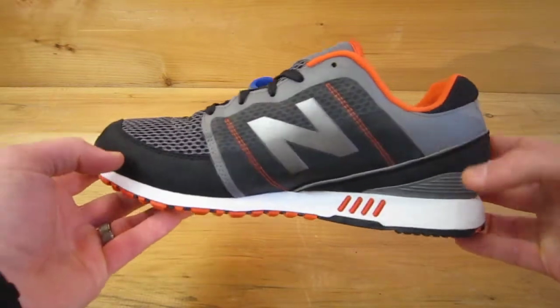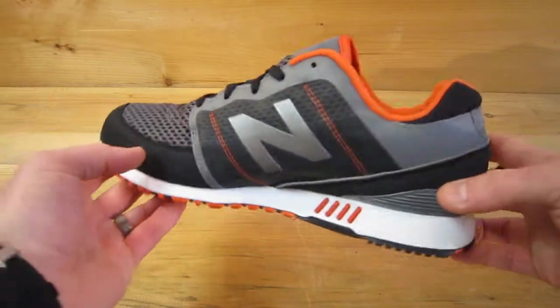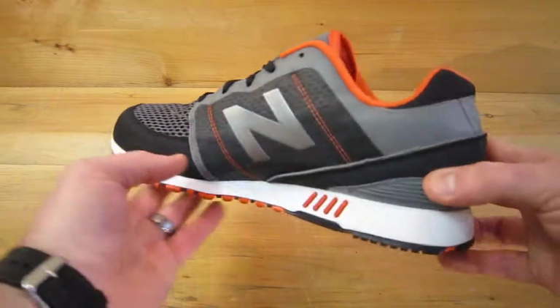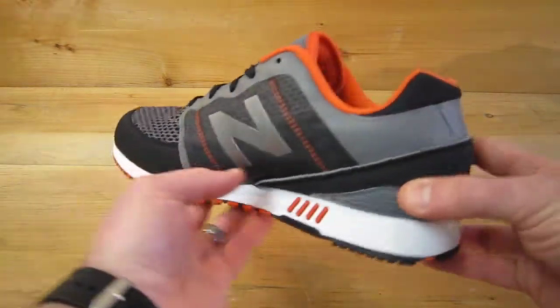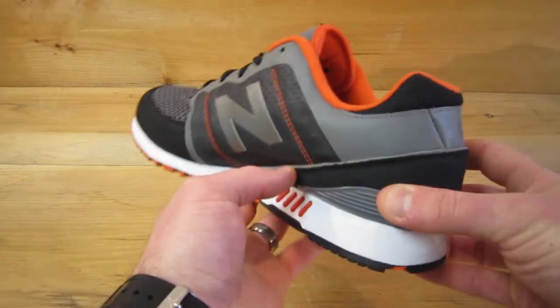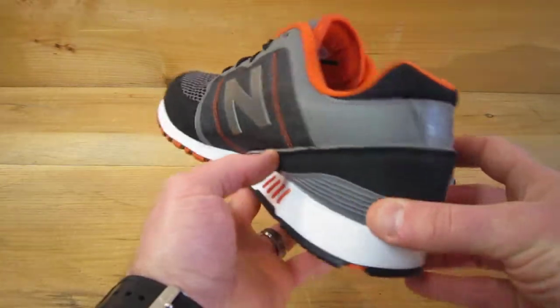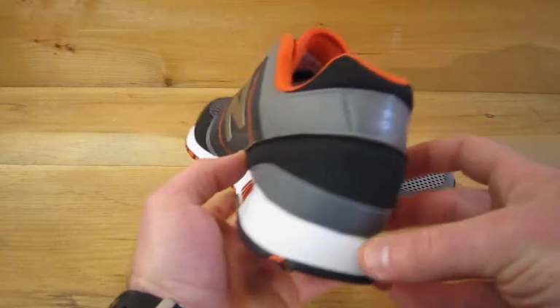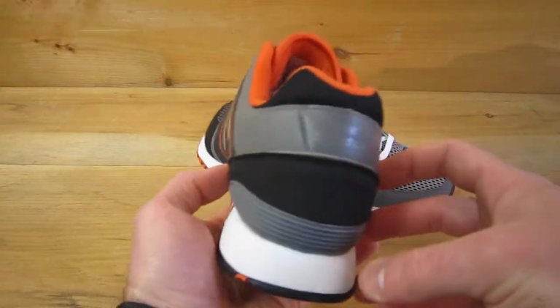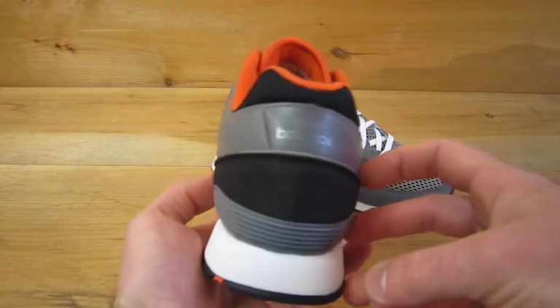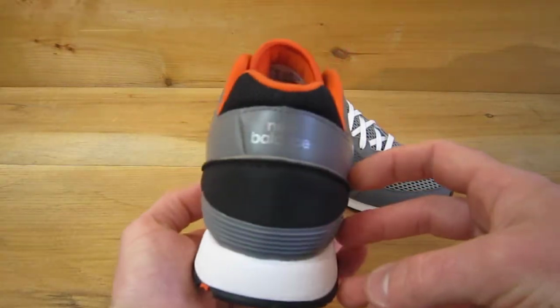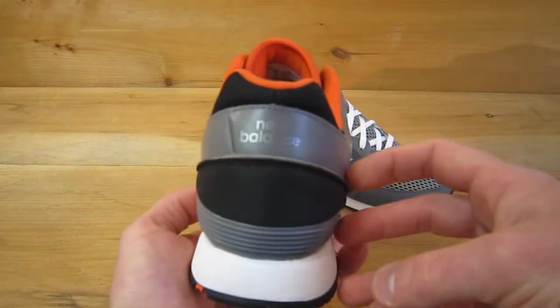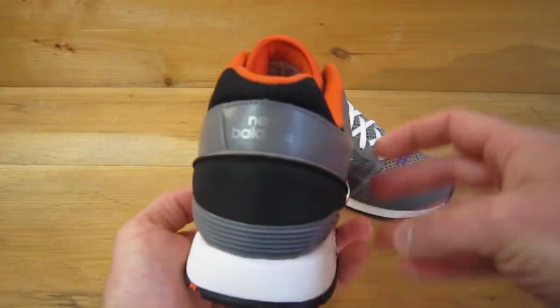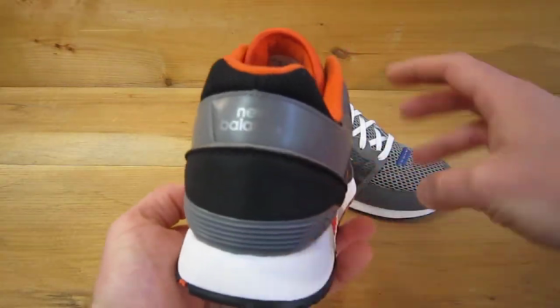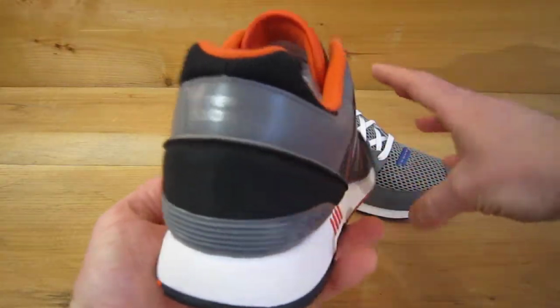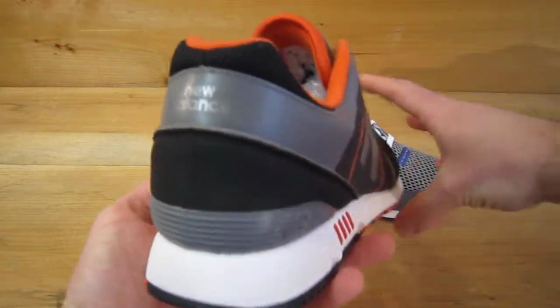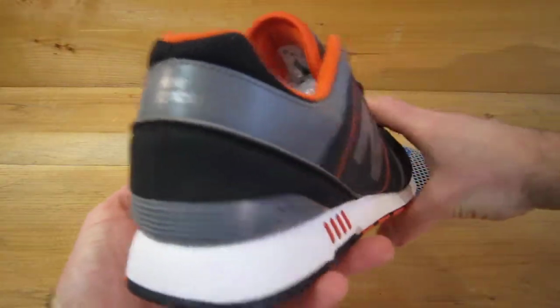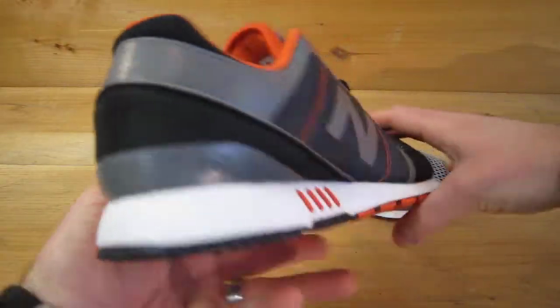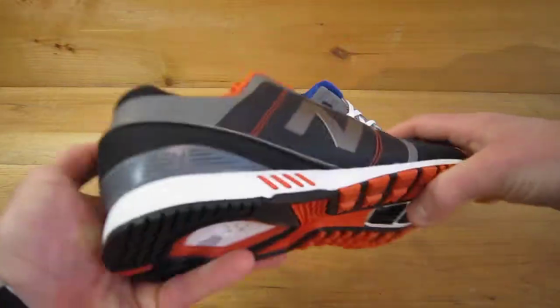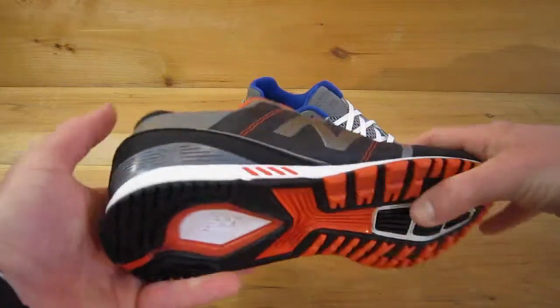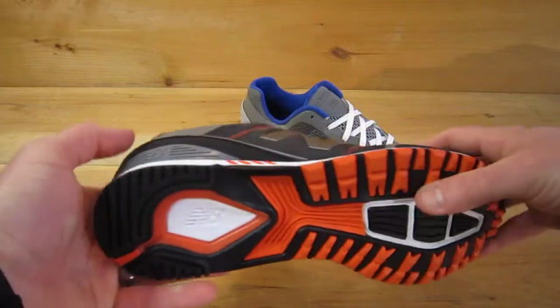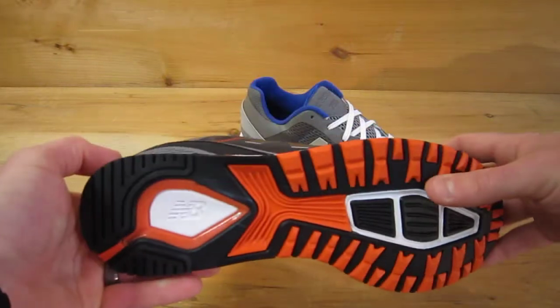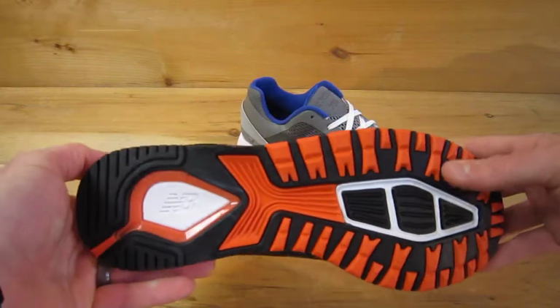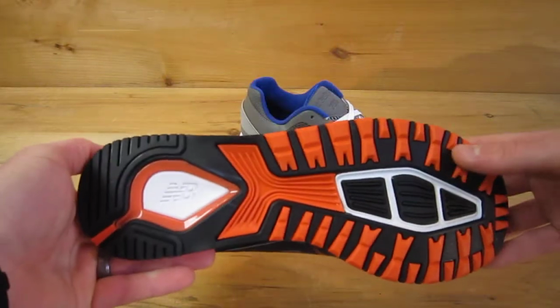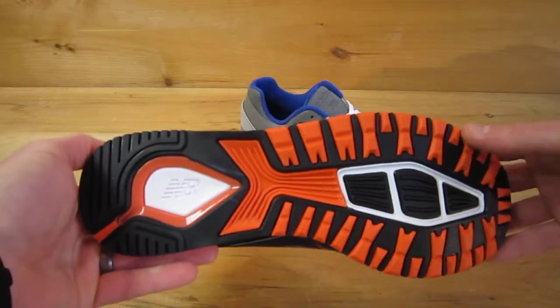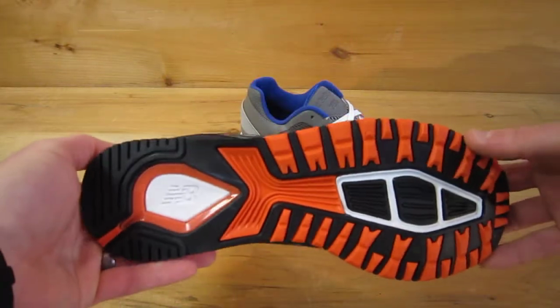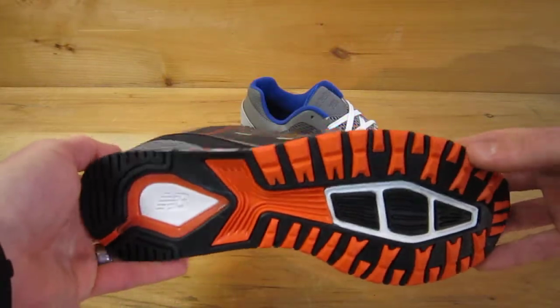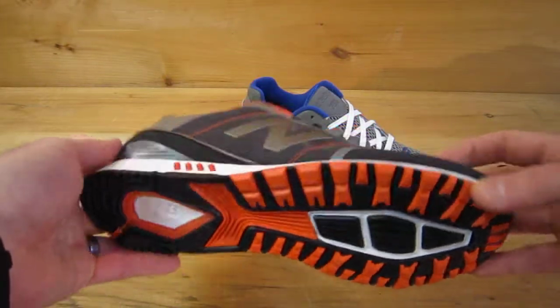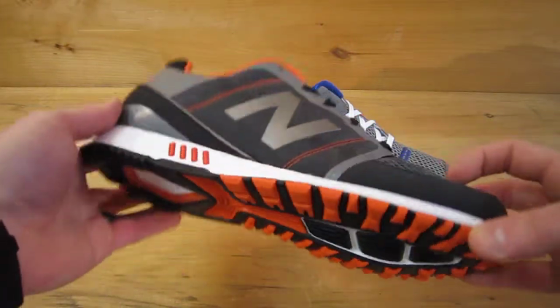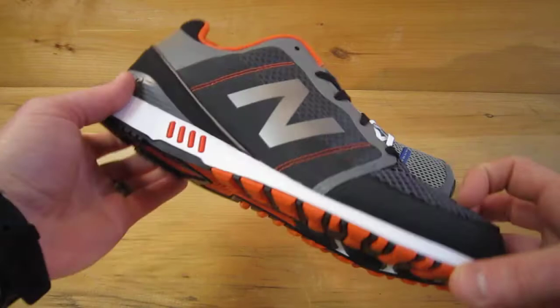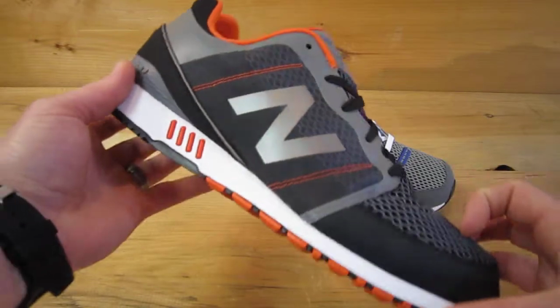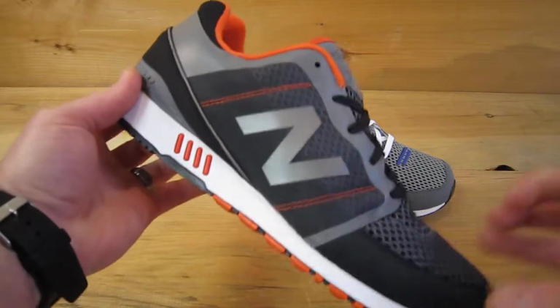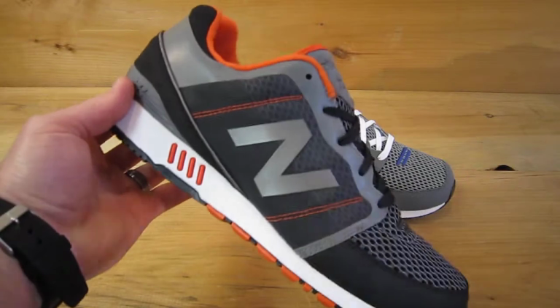And you can find these right now at classicsportshoes.com.